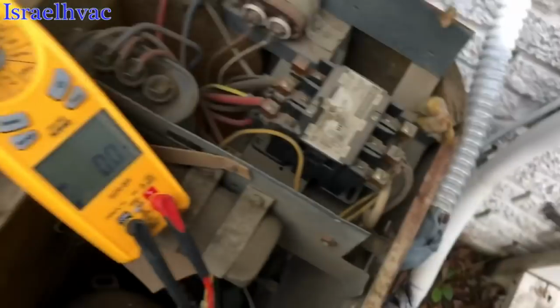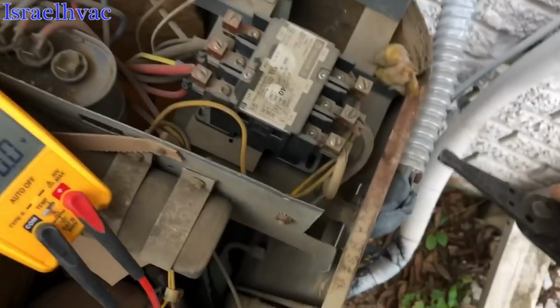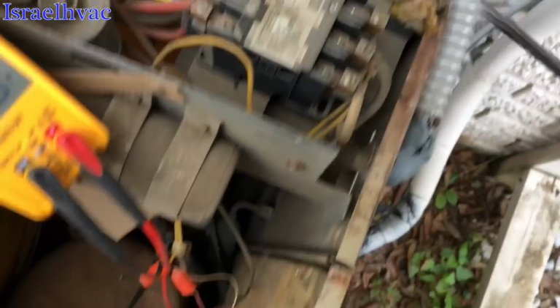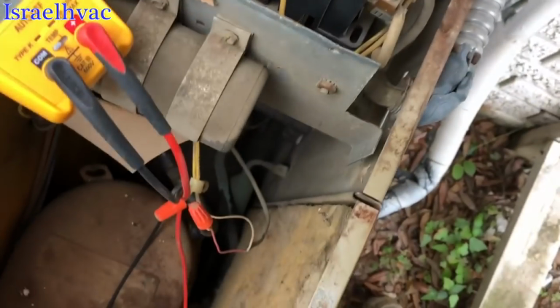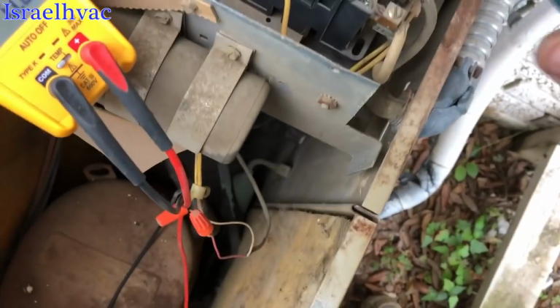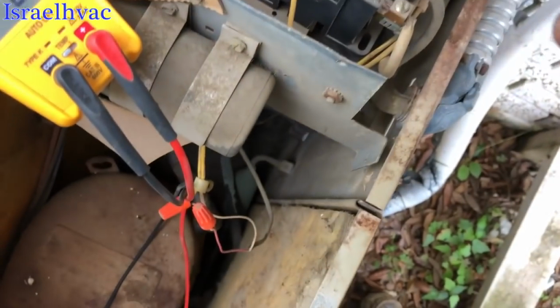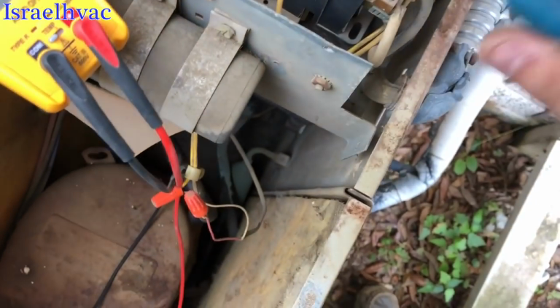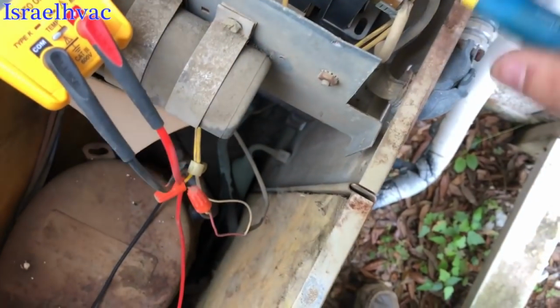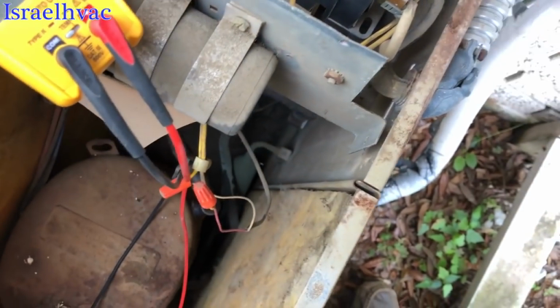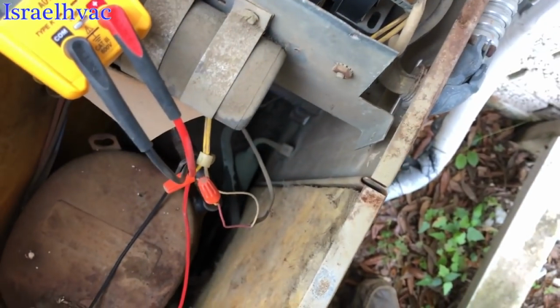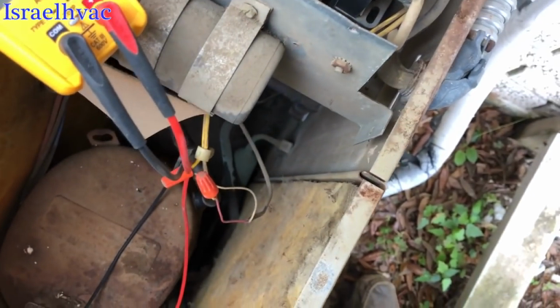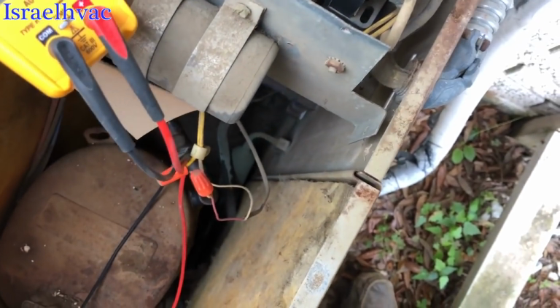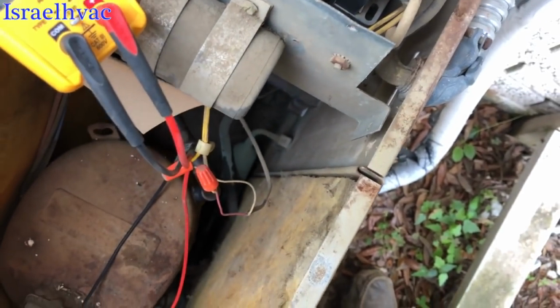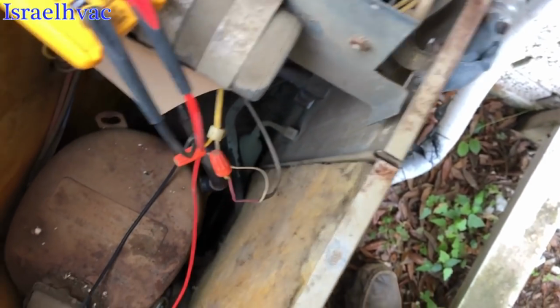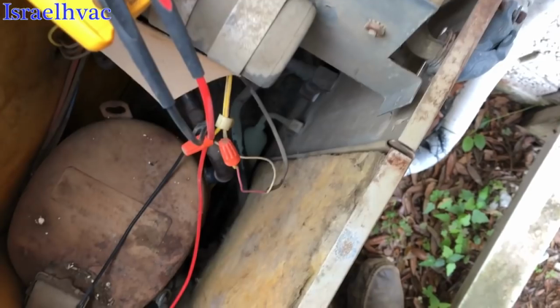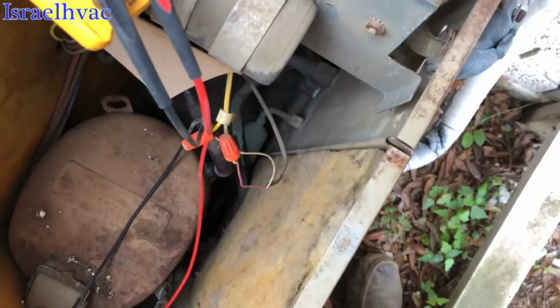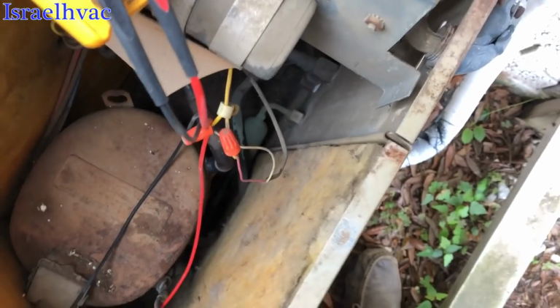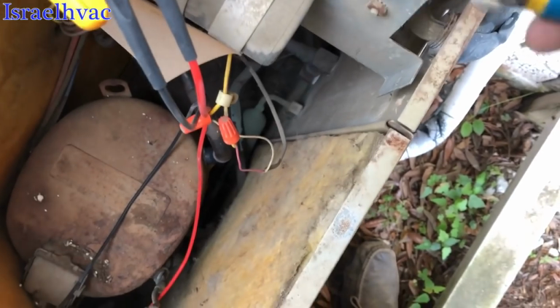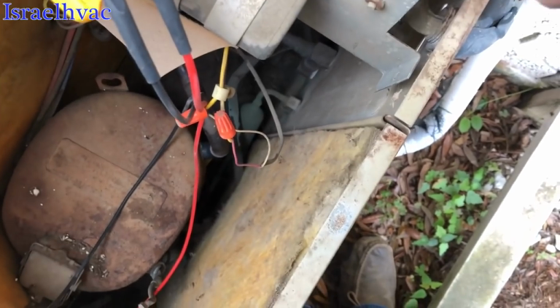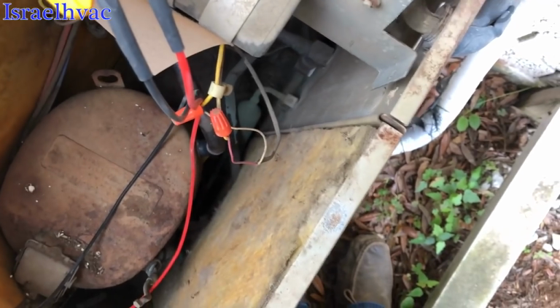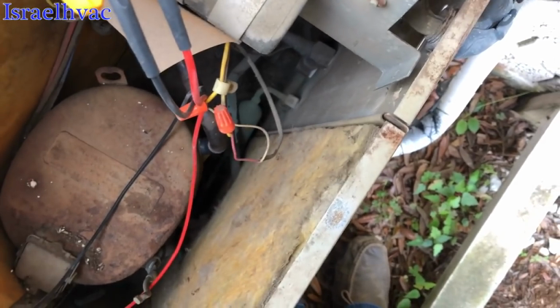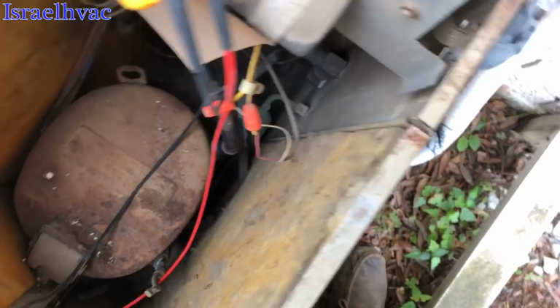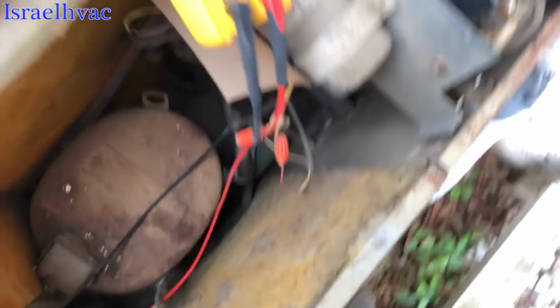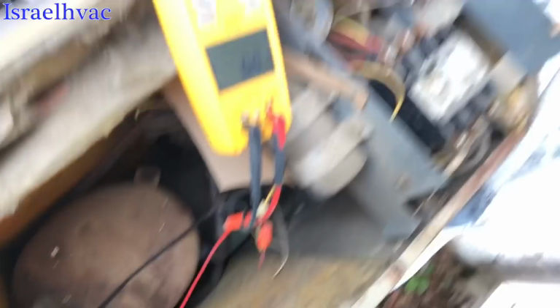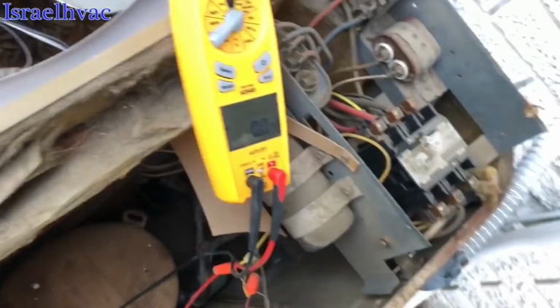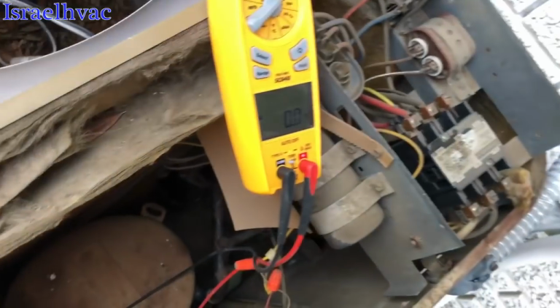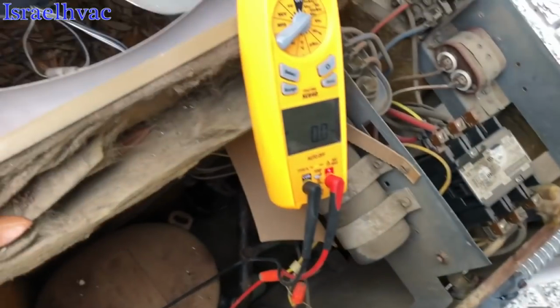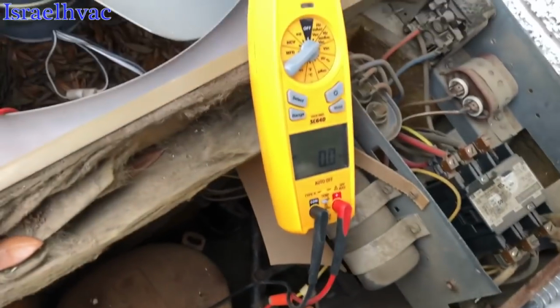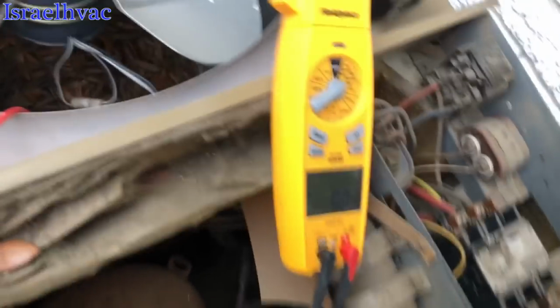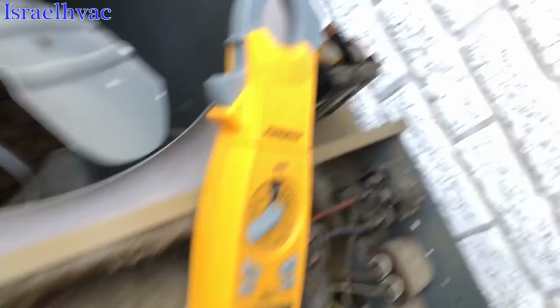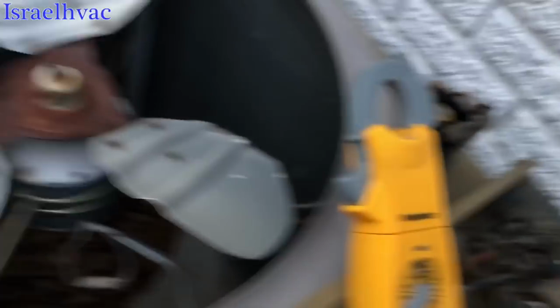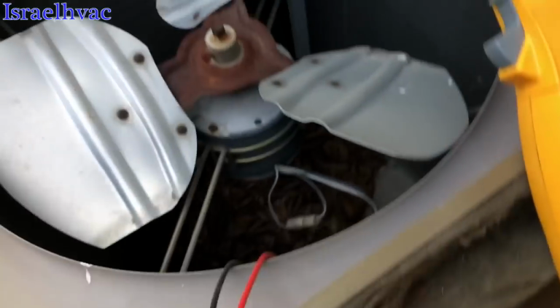You can hear the contactor pulling in and out. Now I made it buzz. But it looks like it's going to have to be replaced anyway.